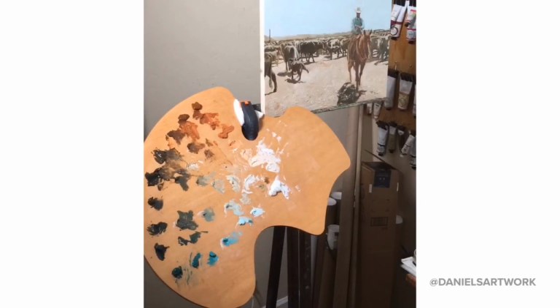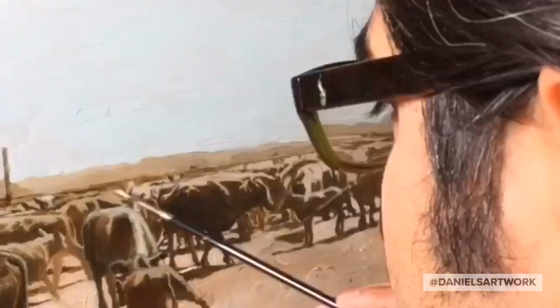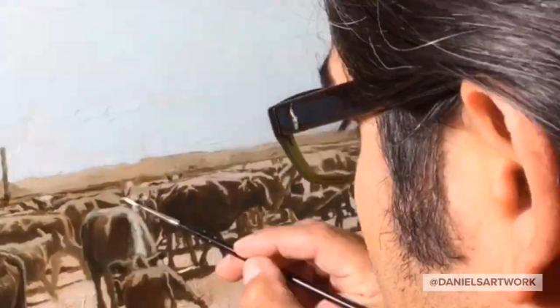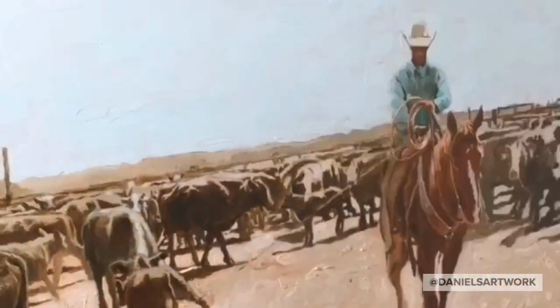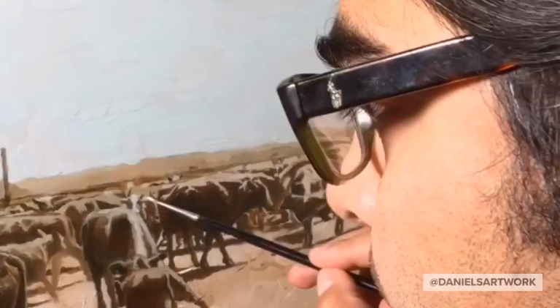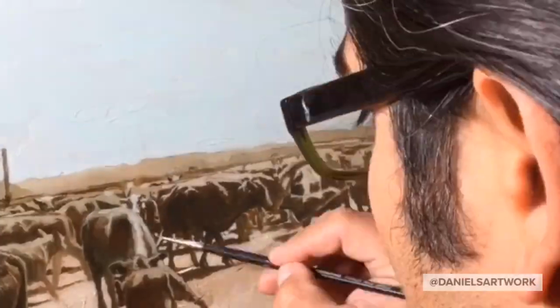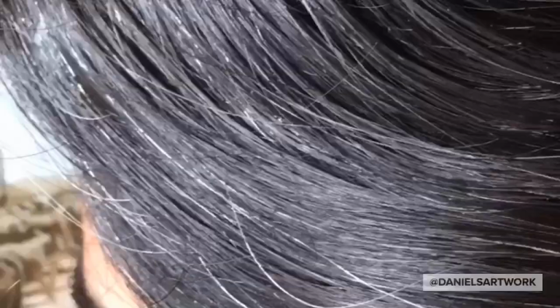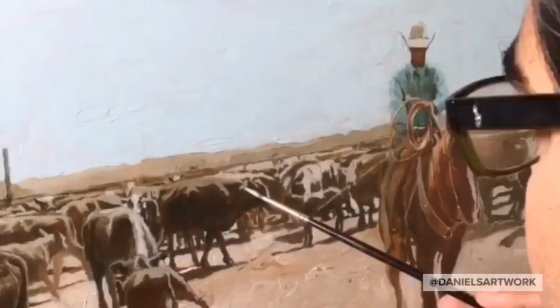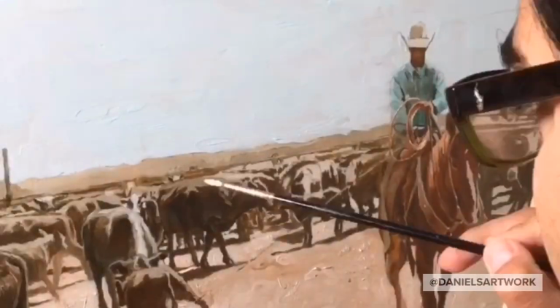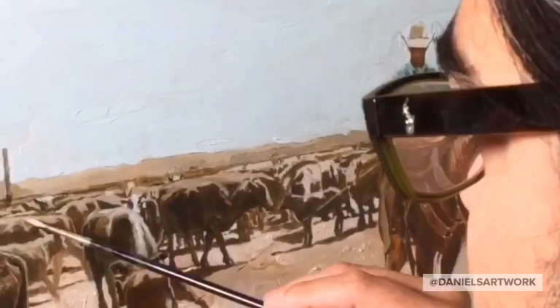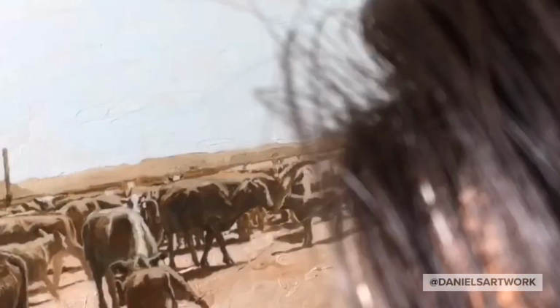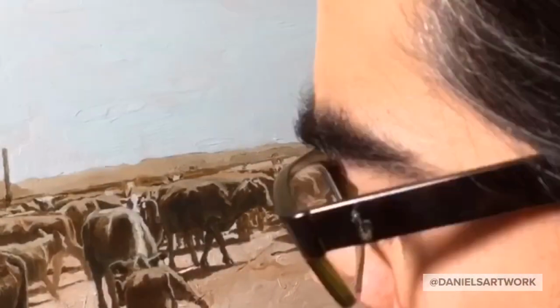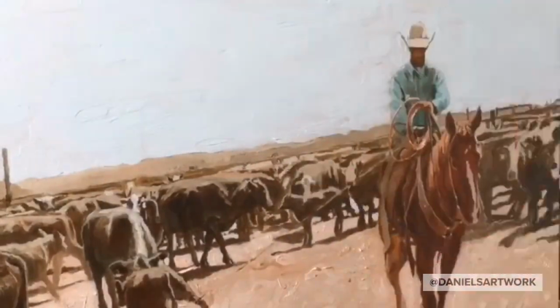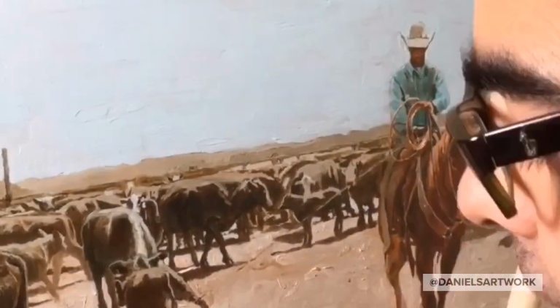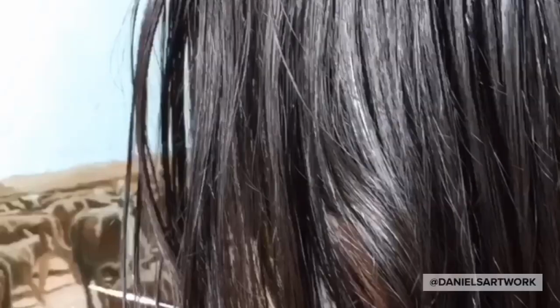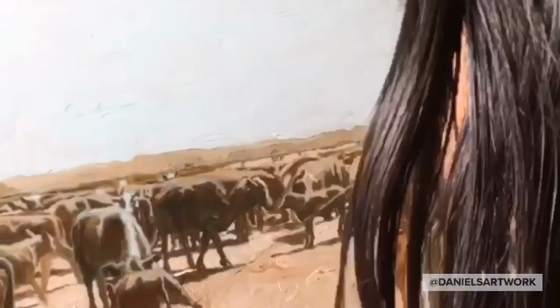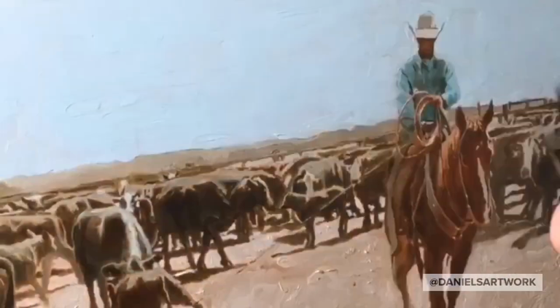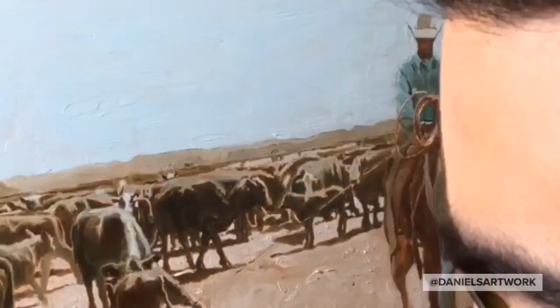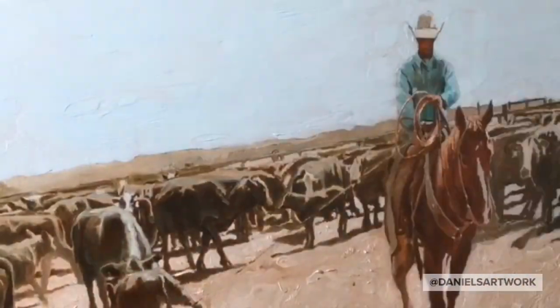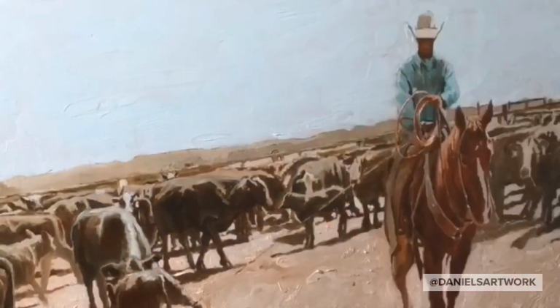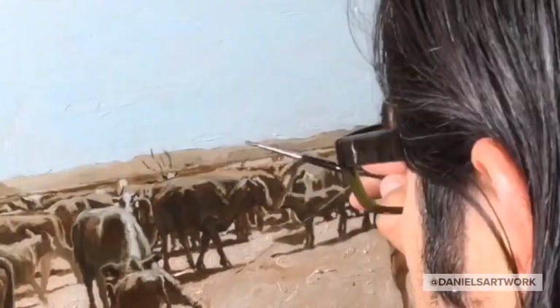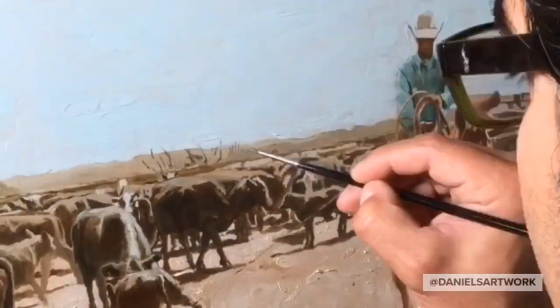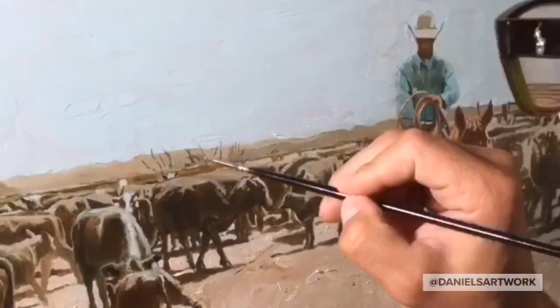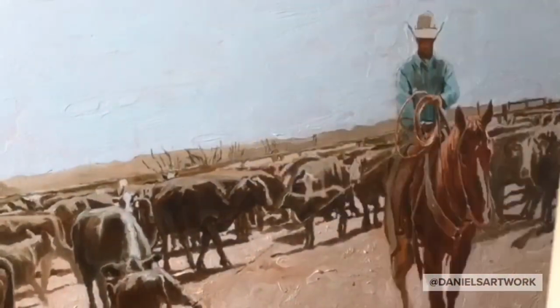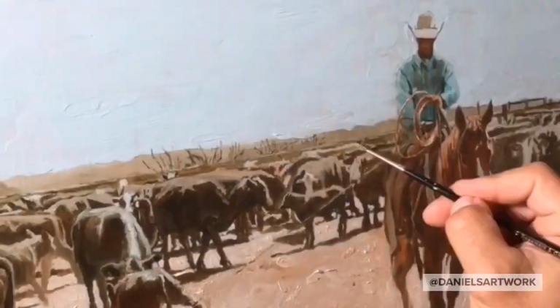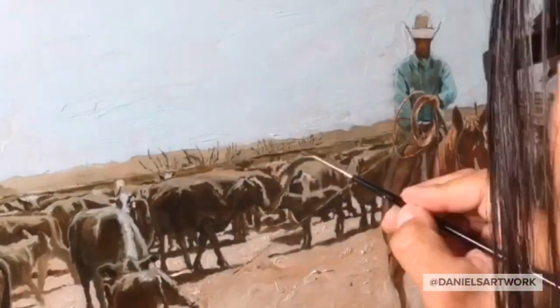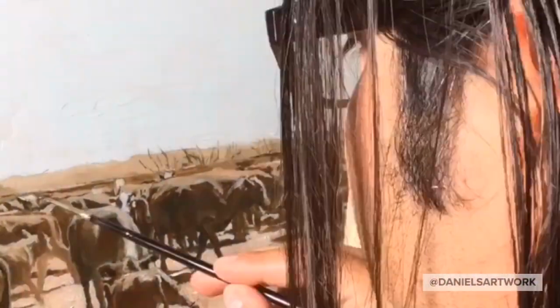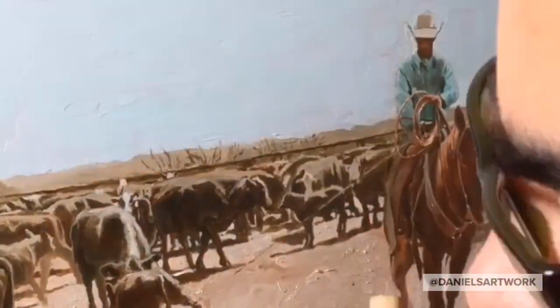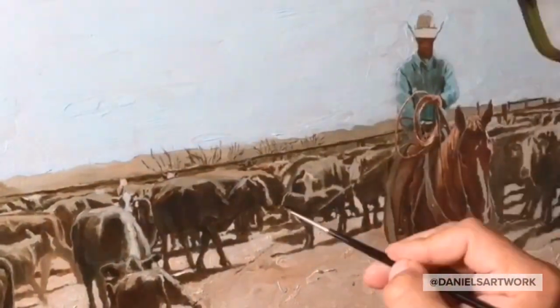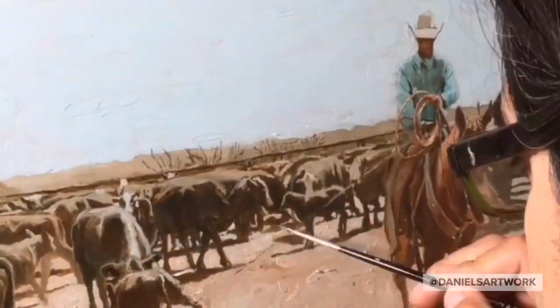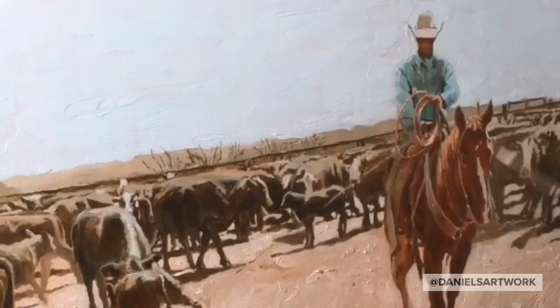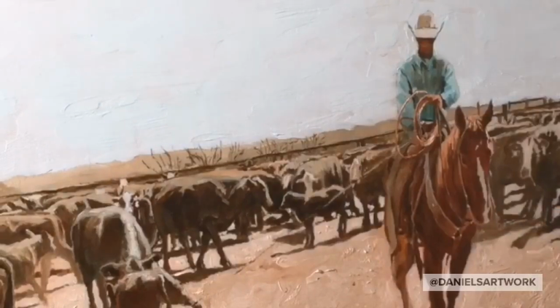As I finished up the painting, I introduced a little bit of yellow ochre to help me with some of the highlights.